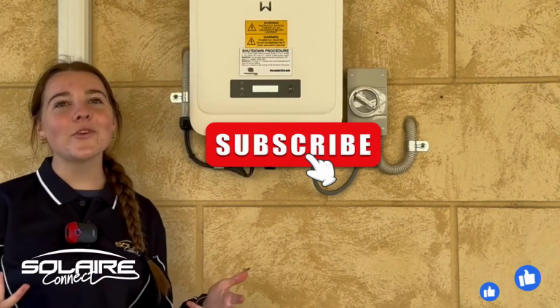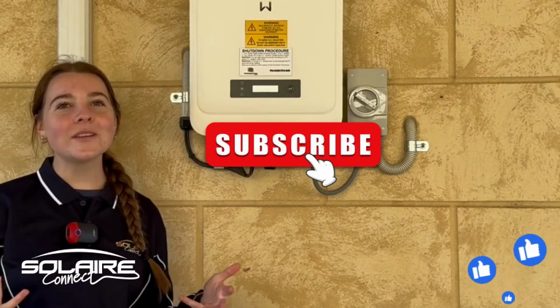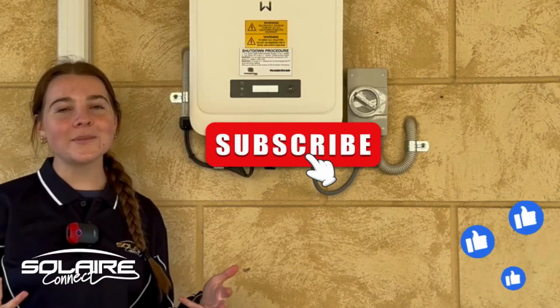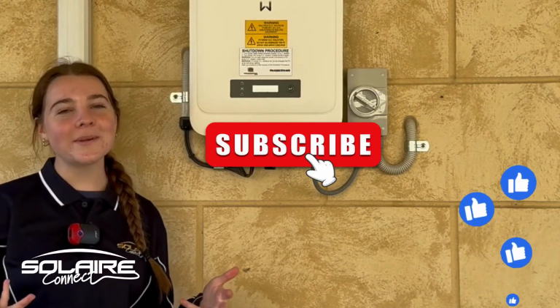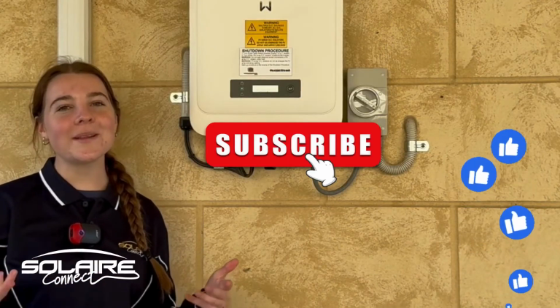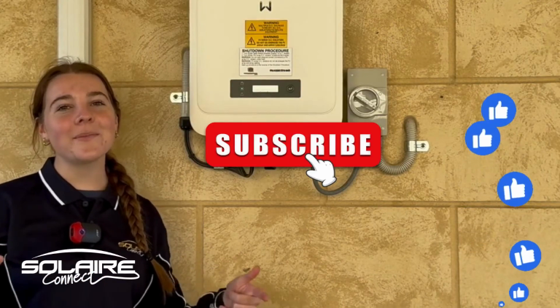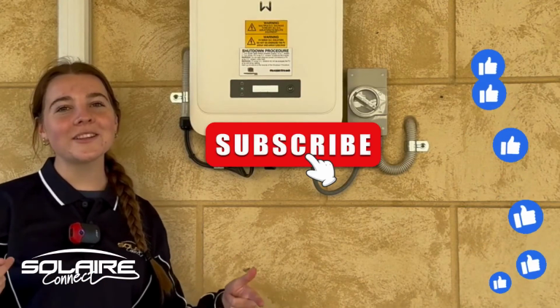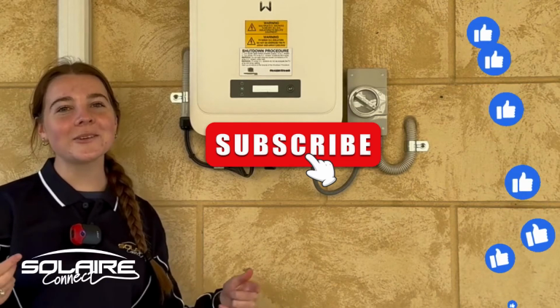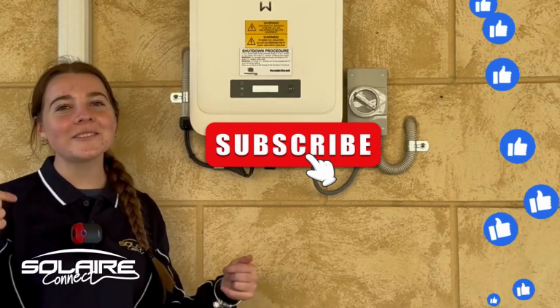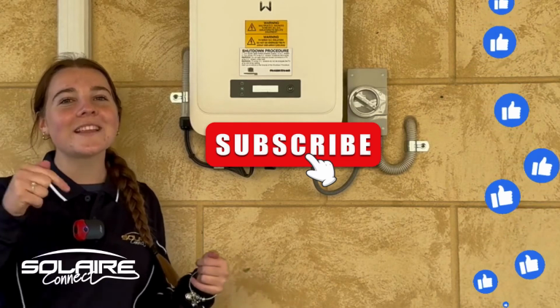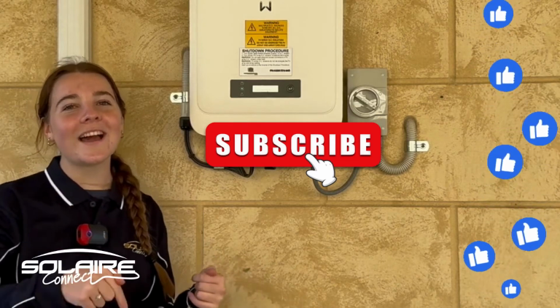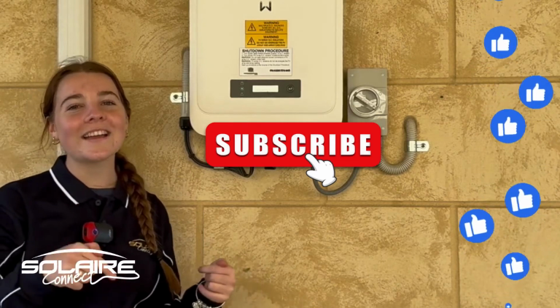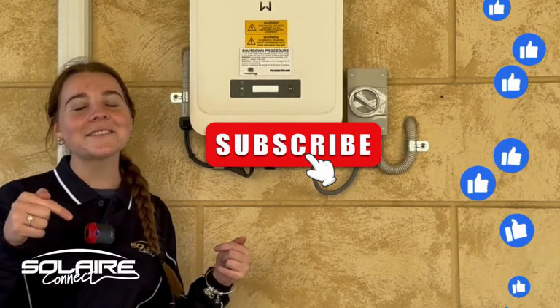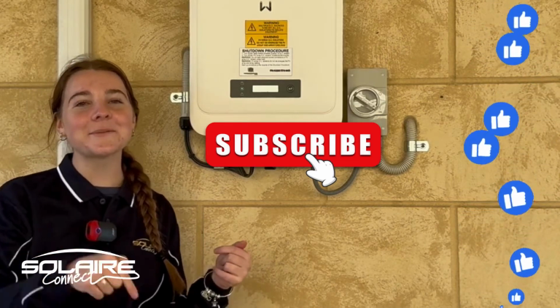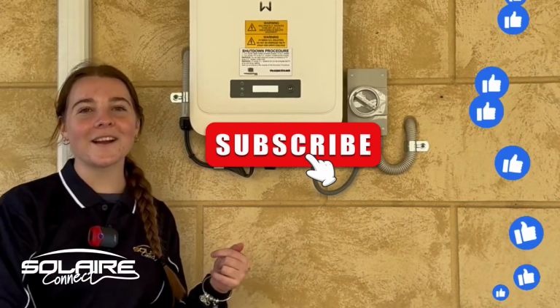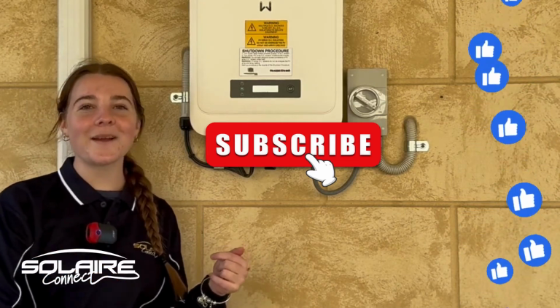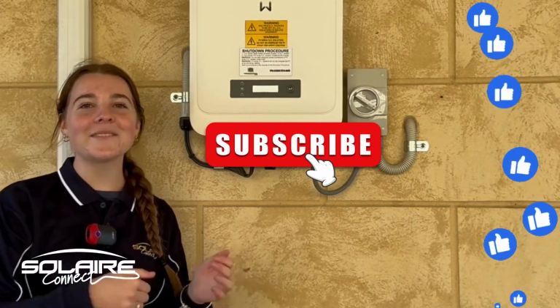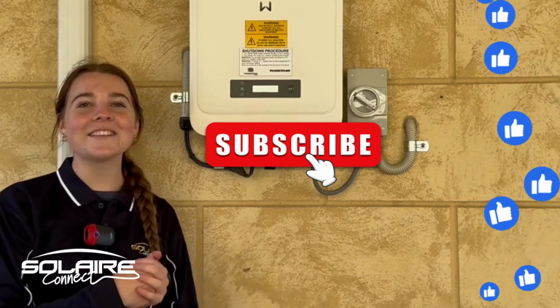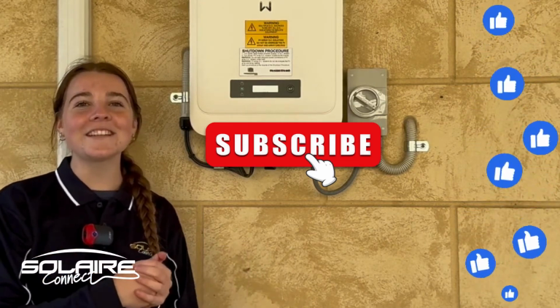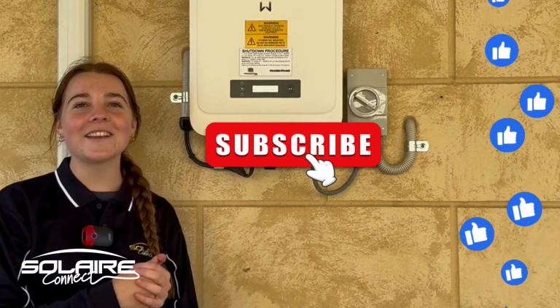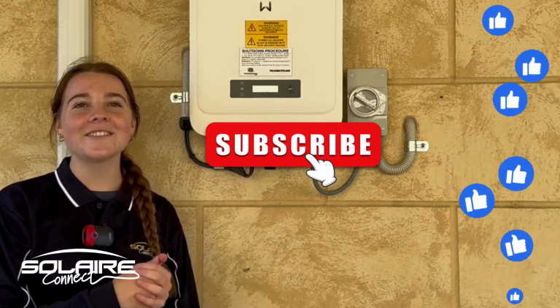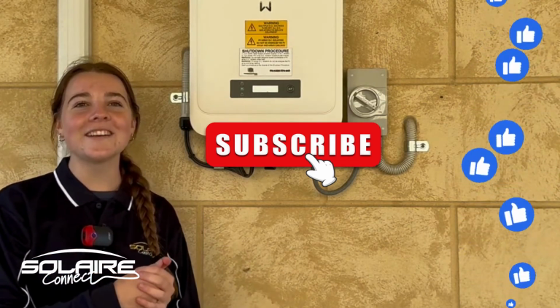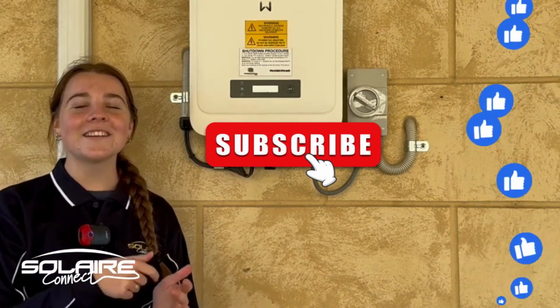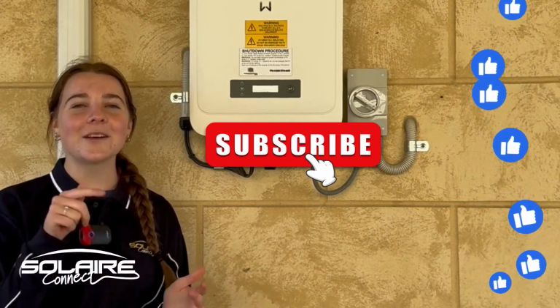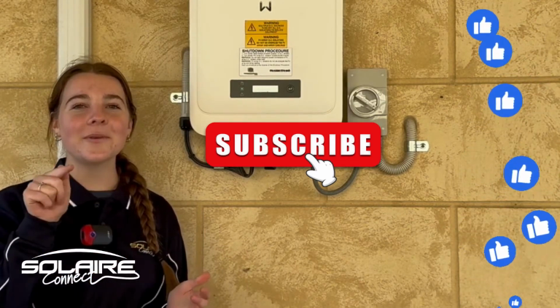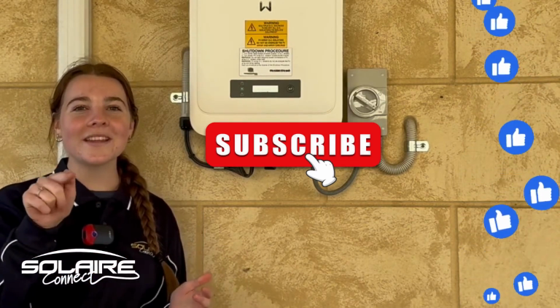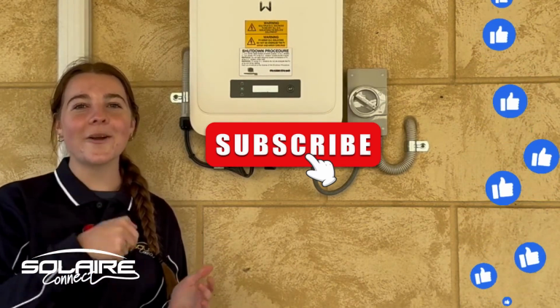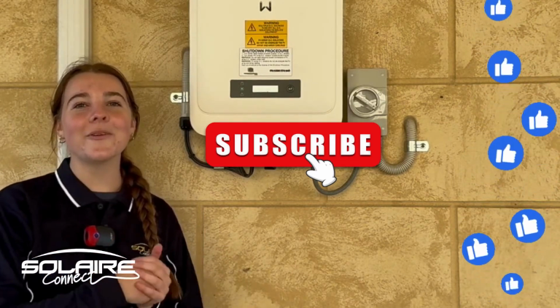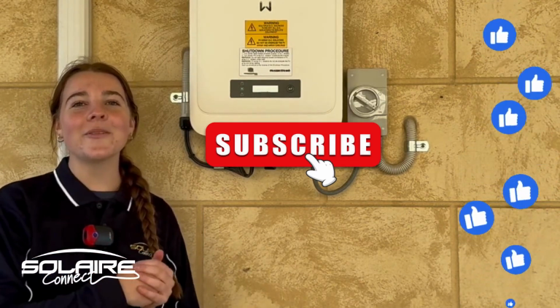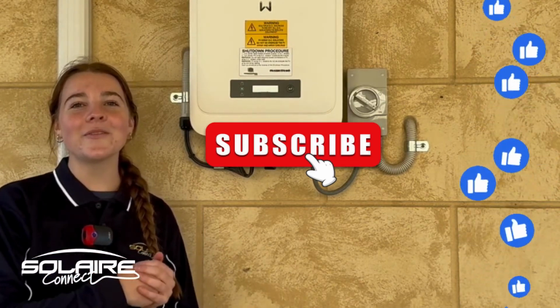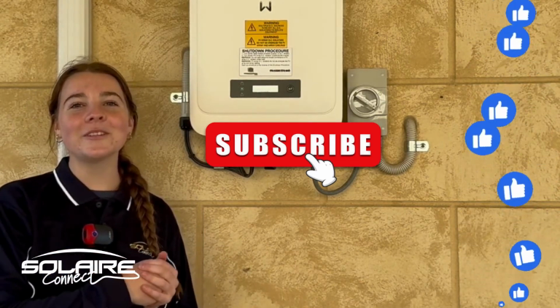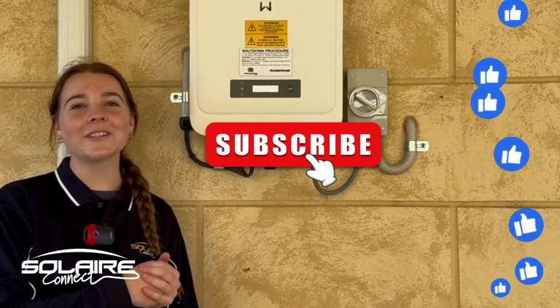Before we jump in, make sure to like and subscribe to this channel so that we can help you in the future.